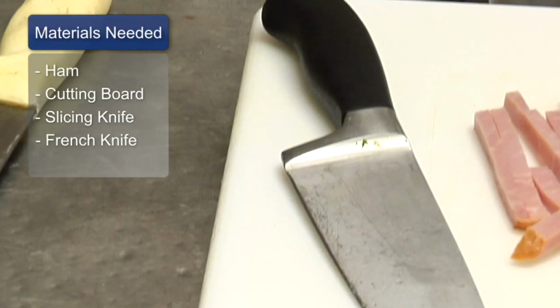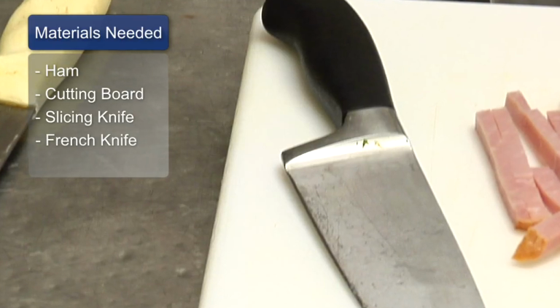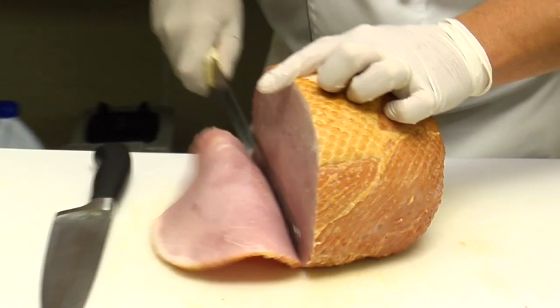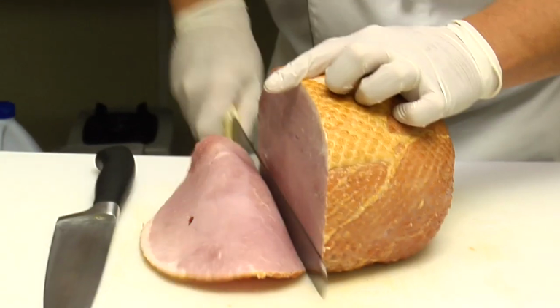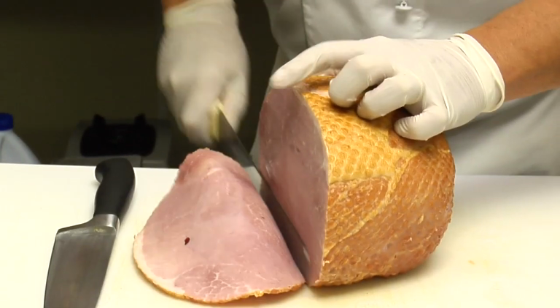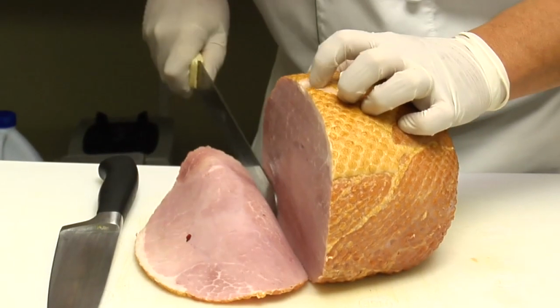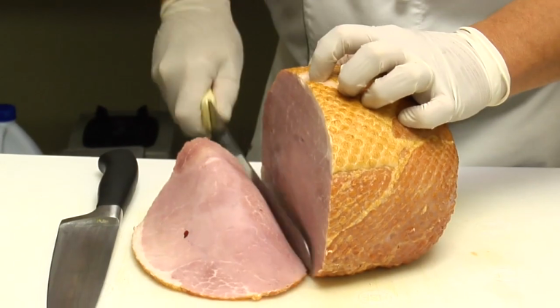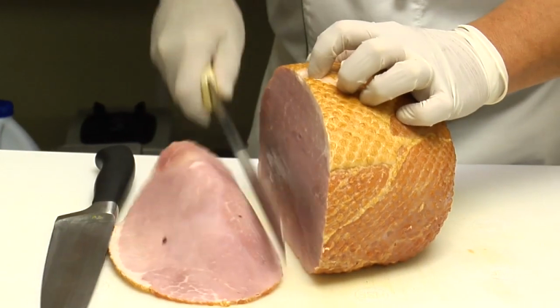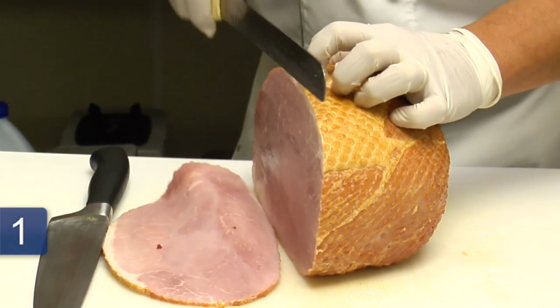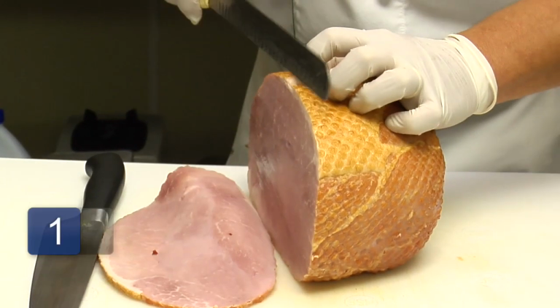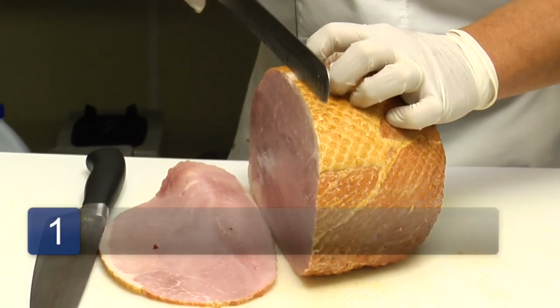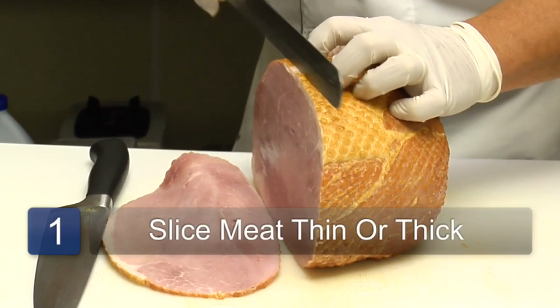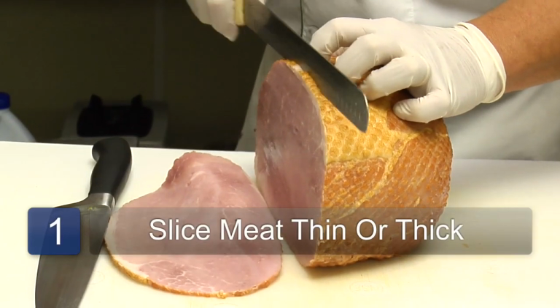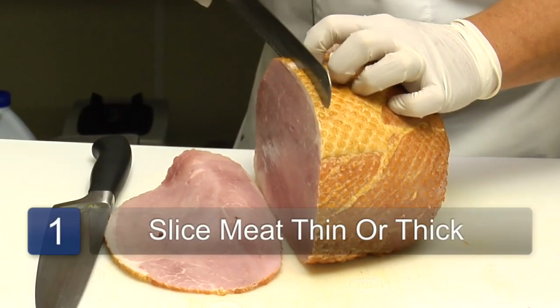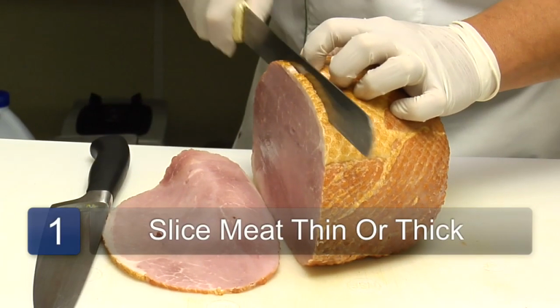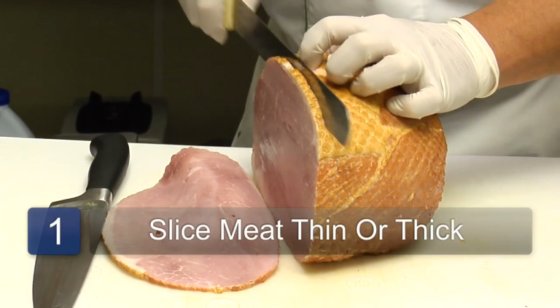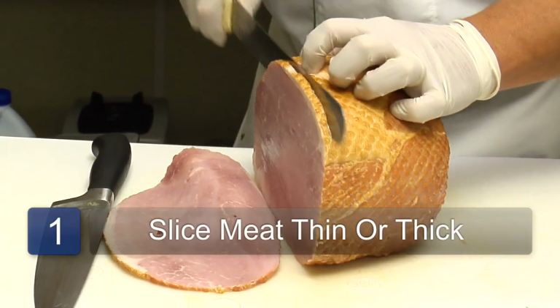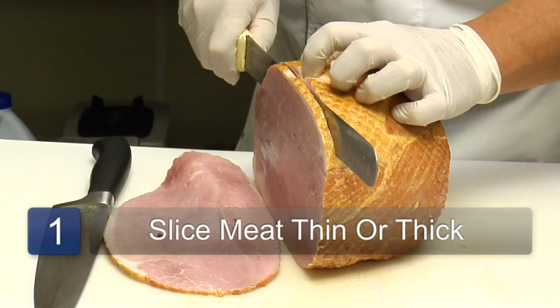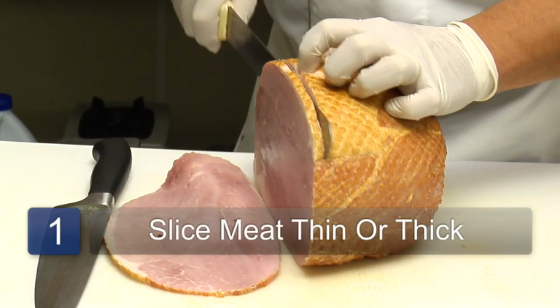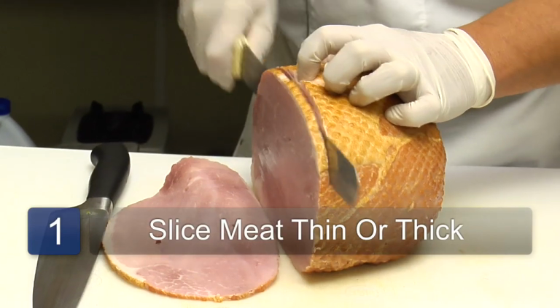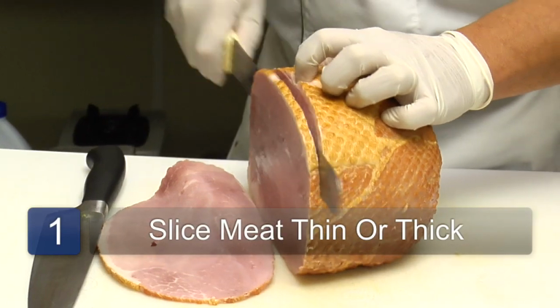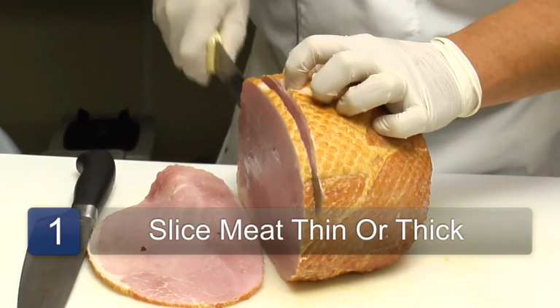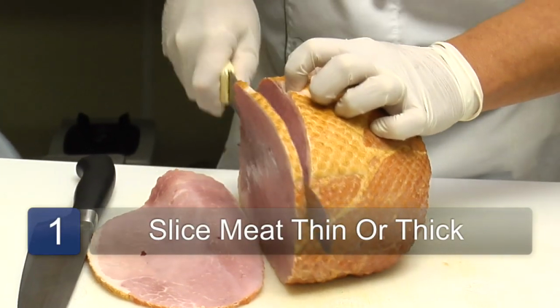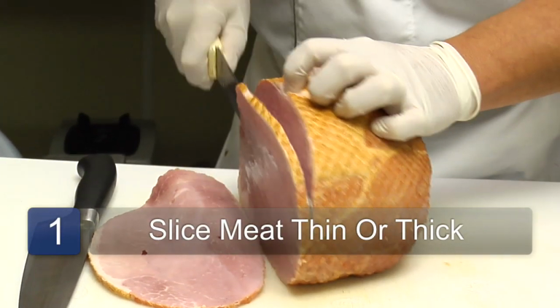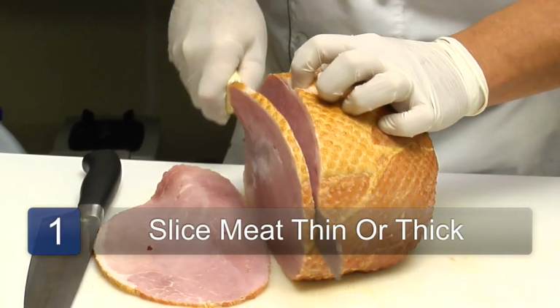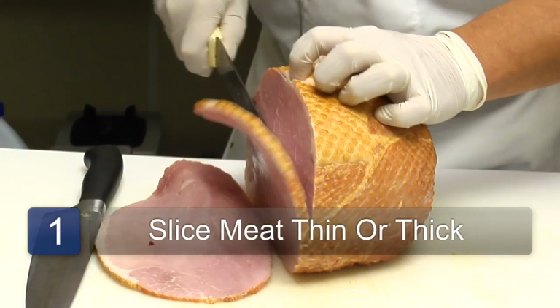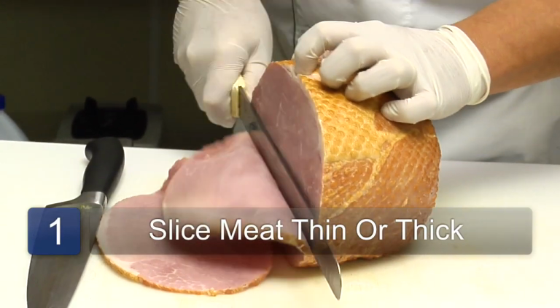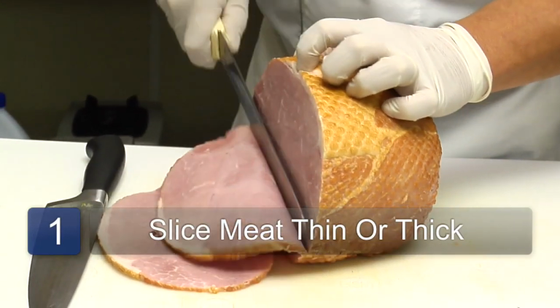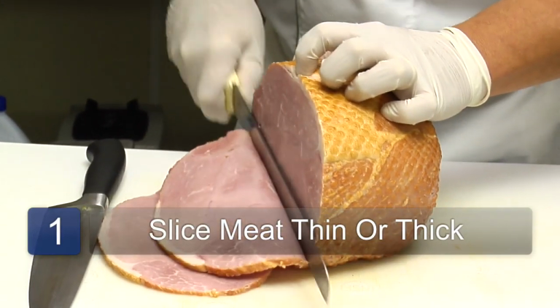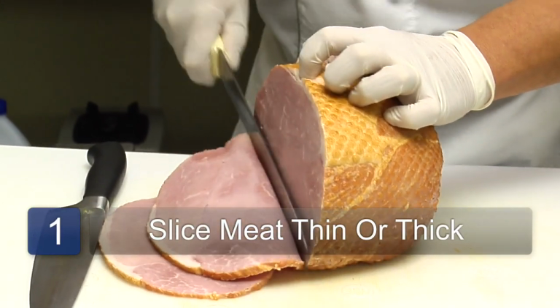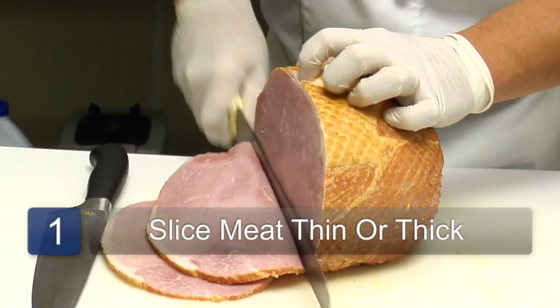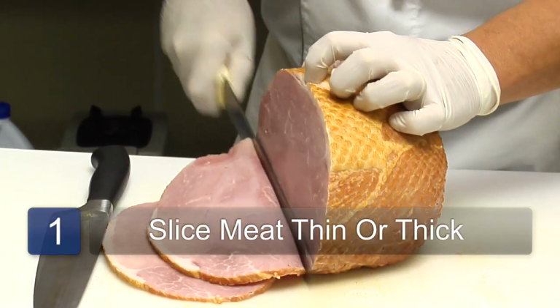Slice down thin or thick, doesn't matter. It doesn't have to be perfect.